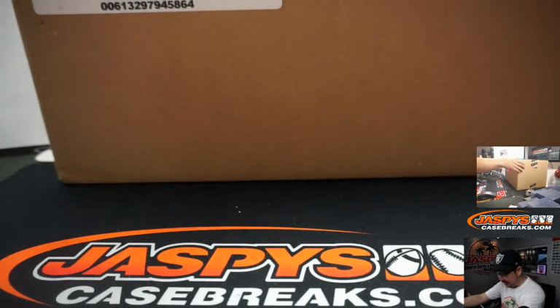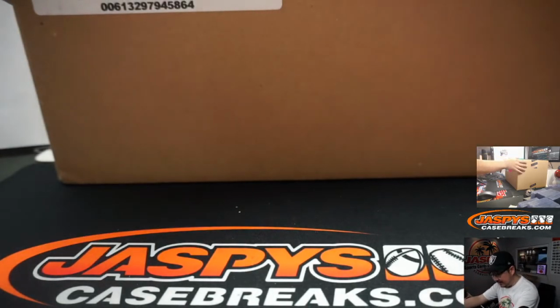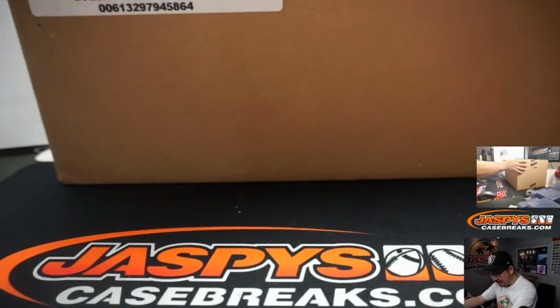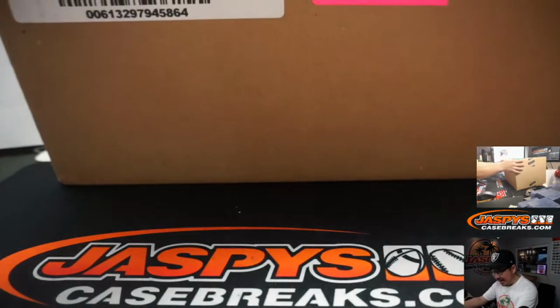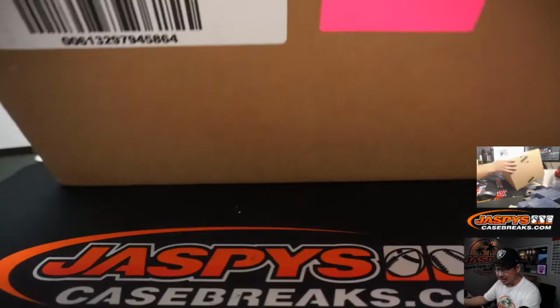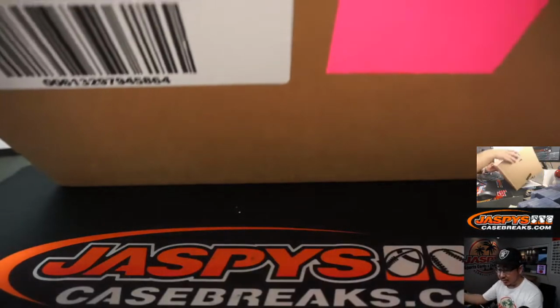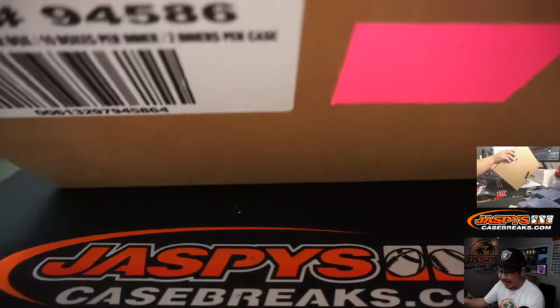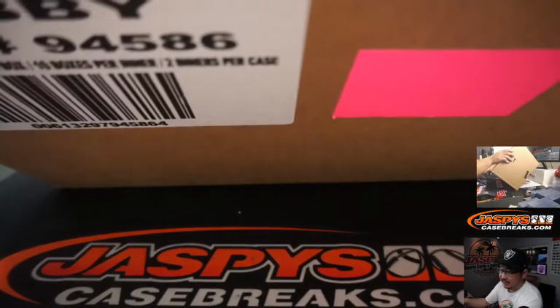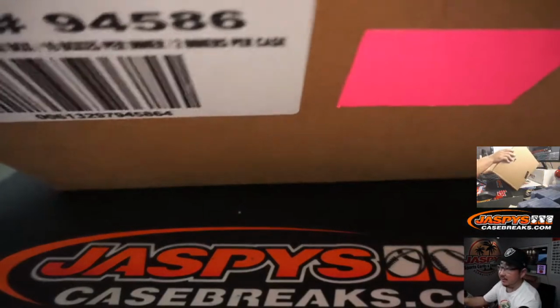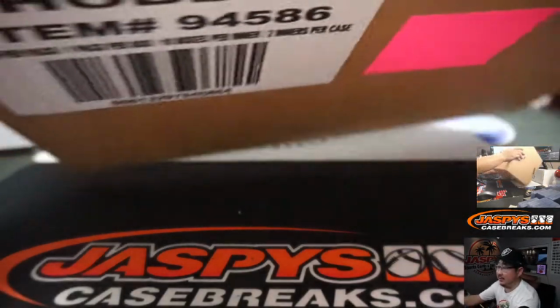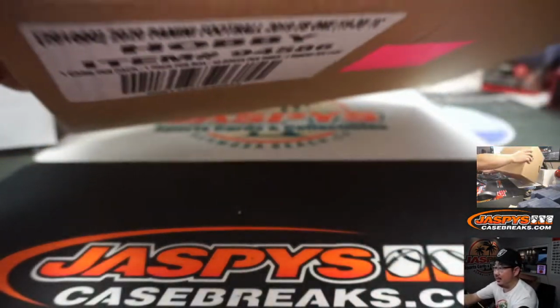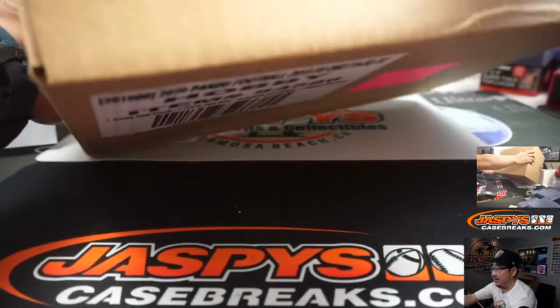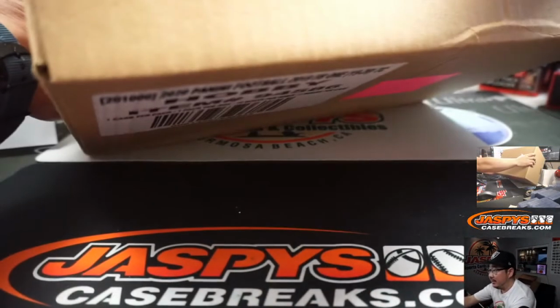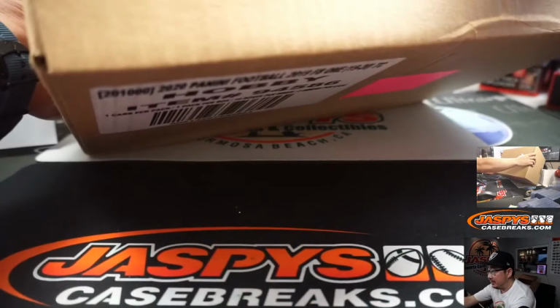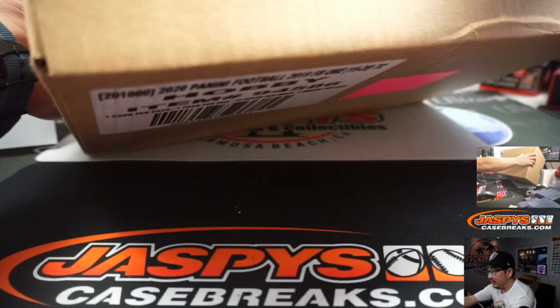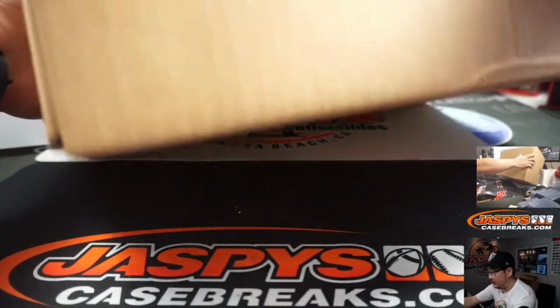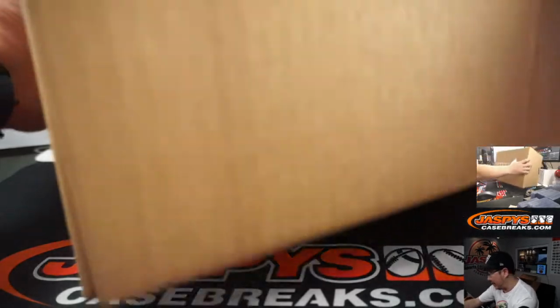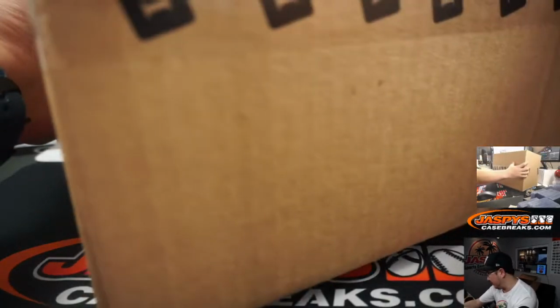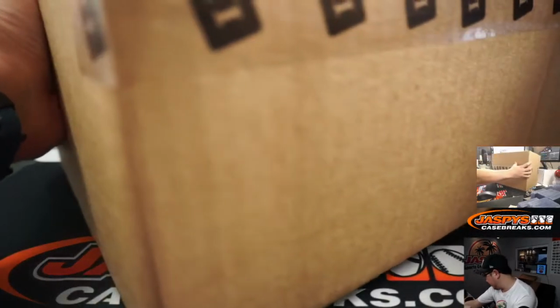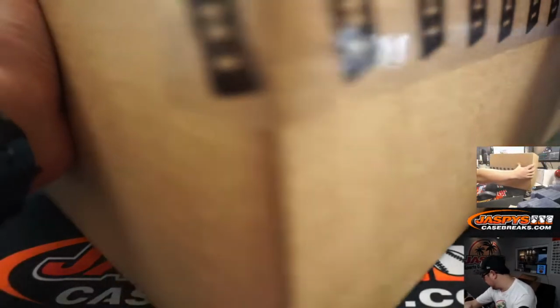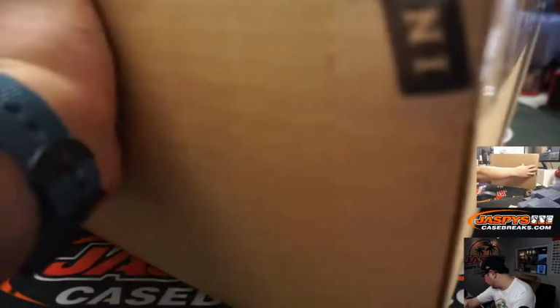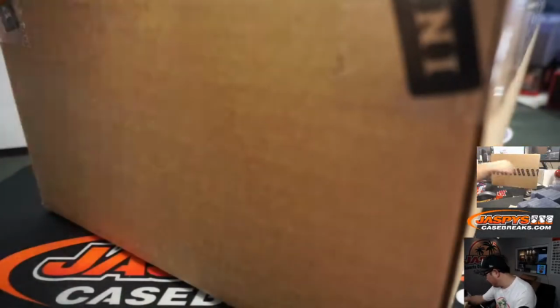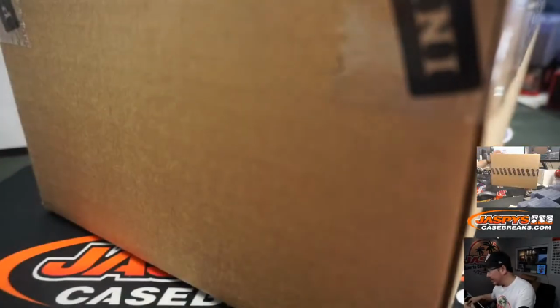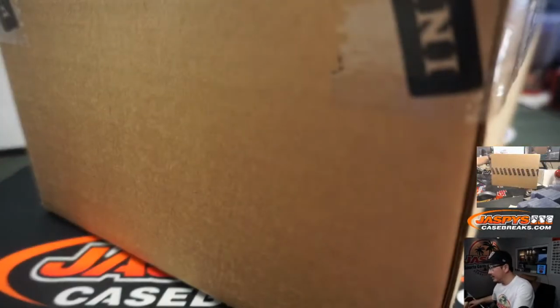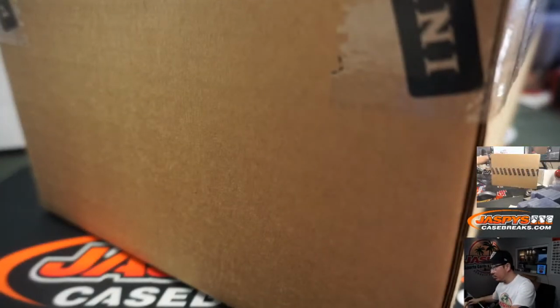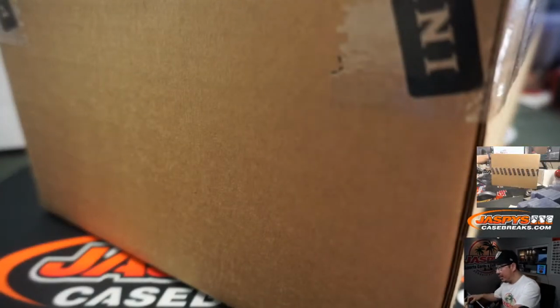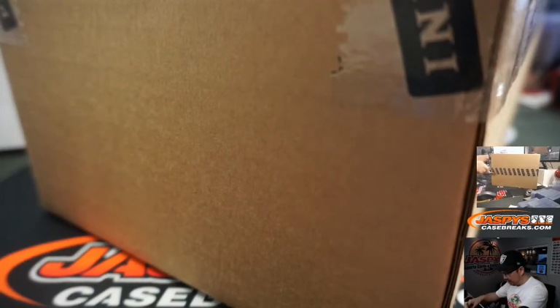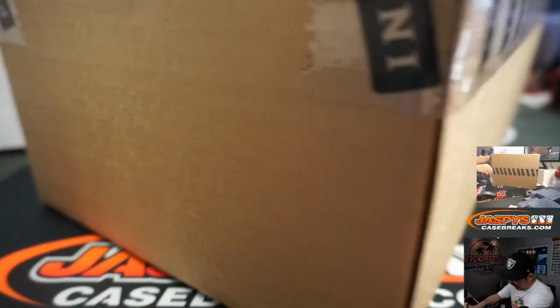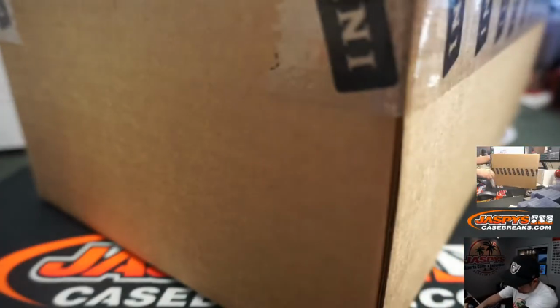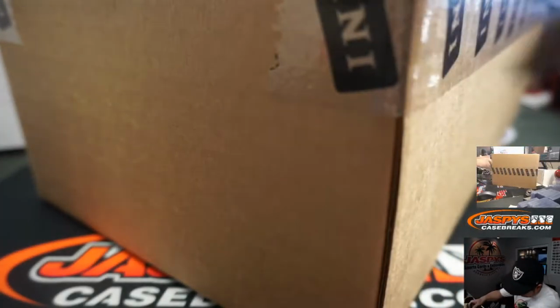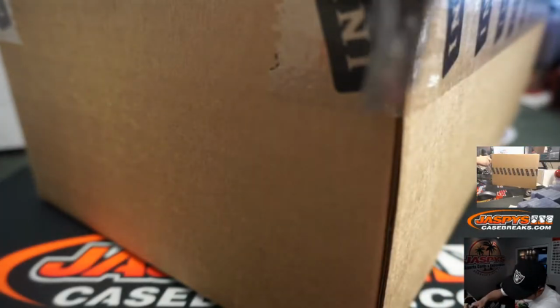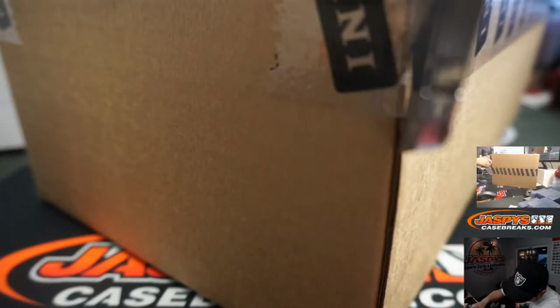This is a master case, so let's pop this open and see which inner case we're going to do.